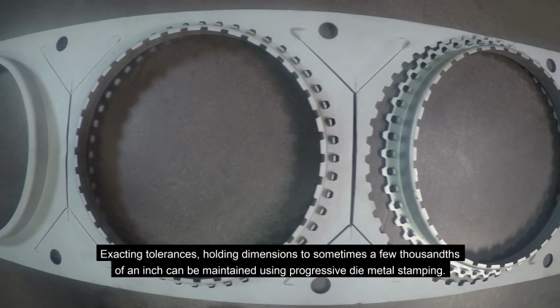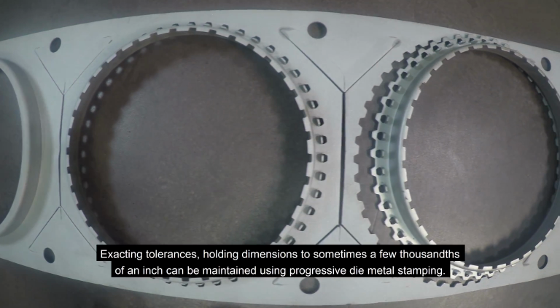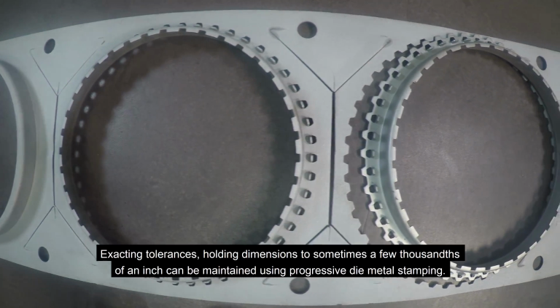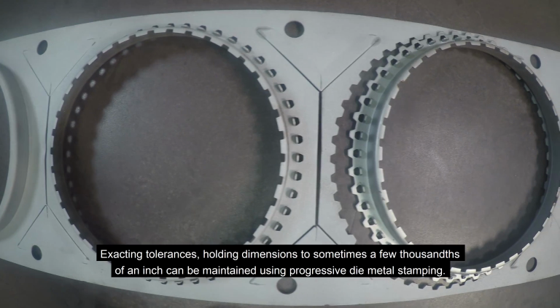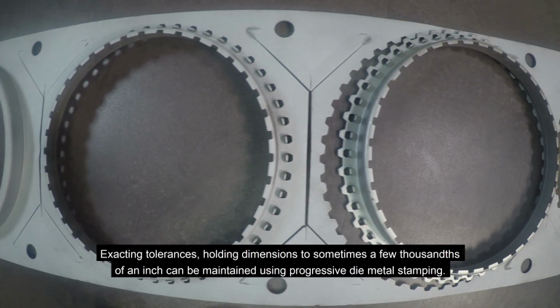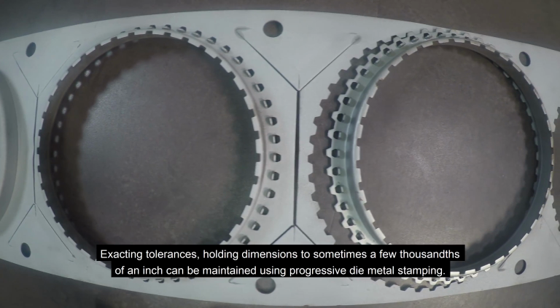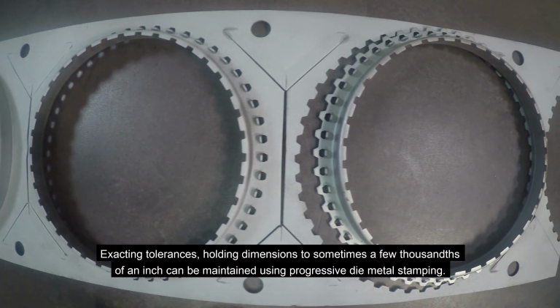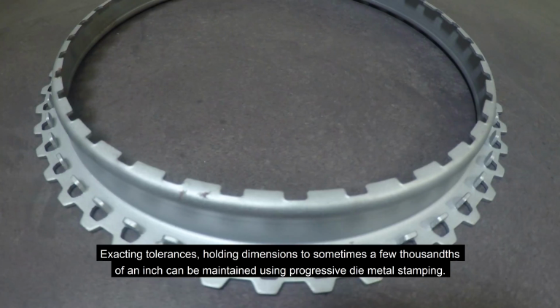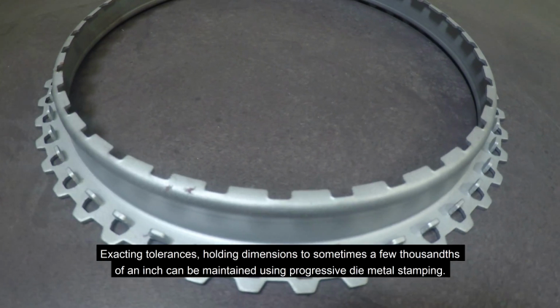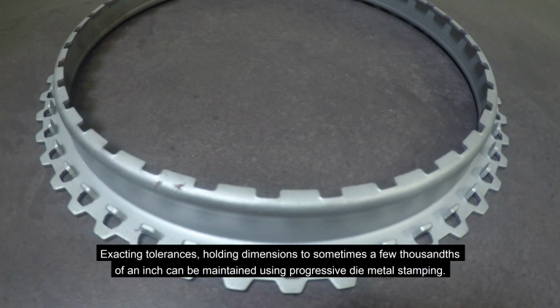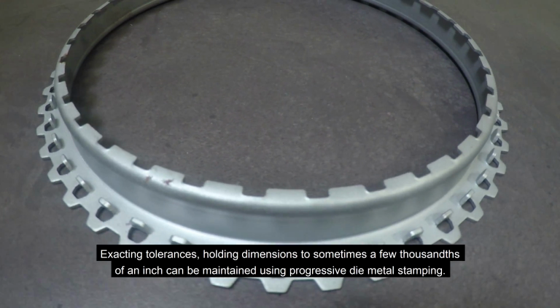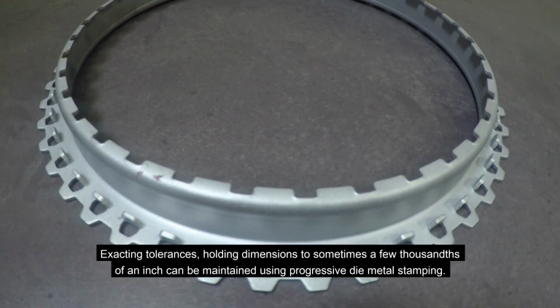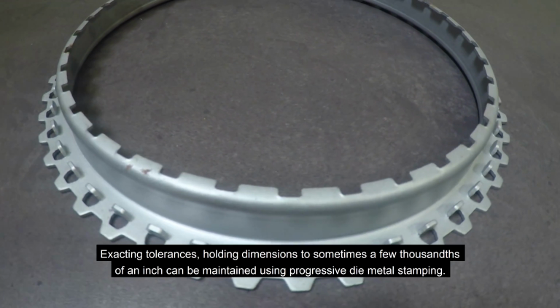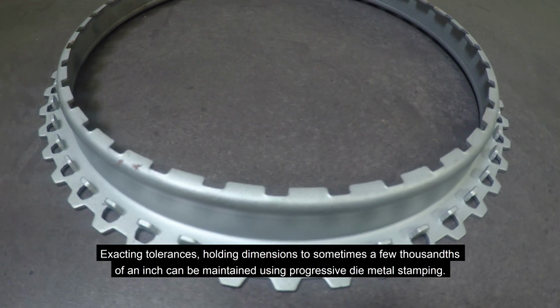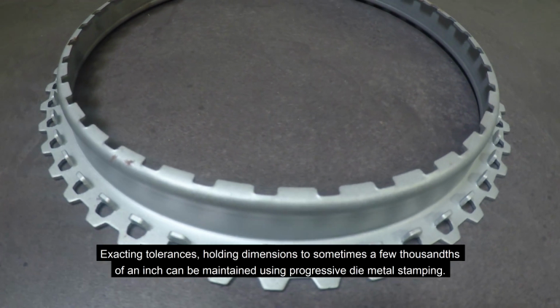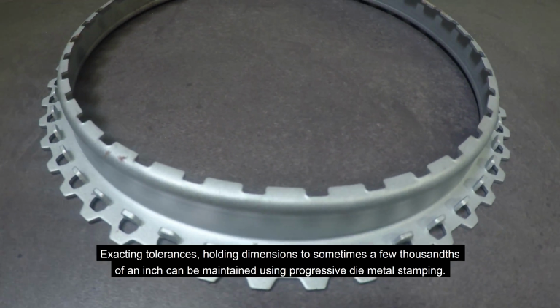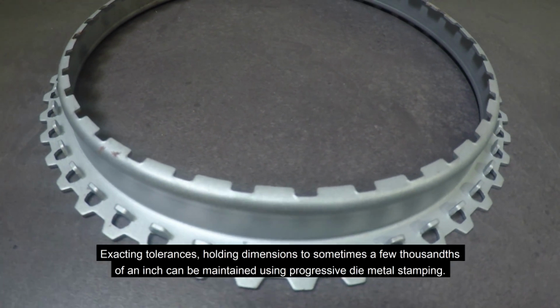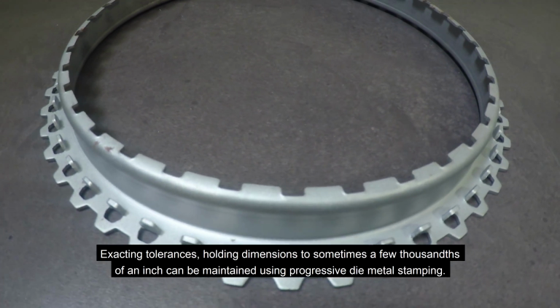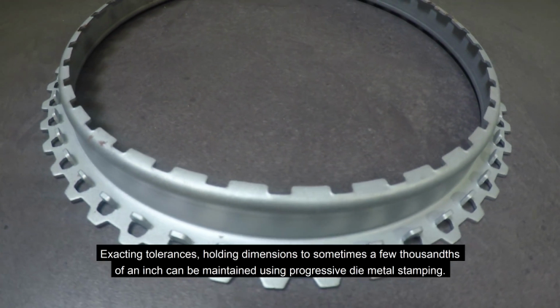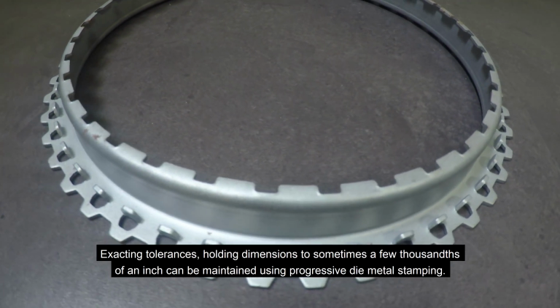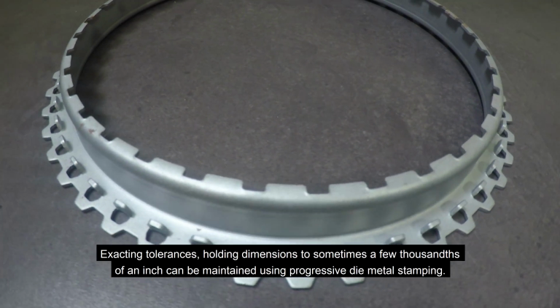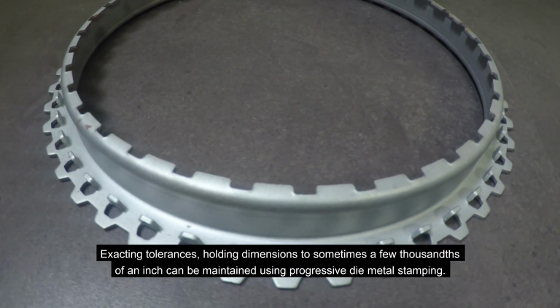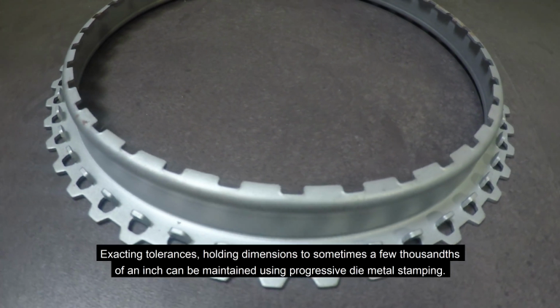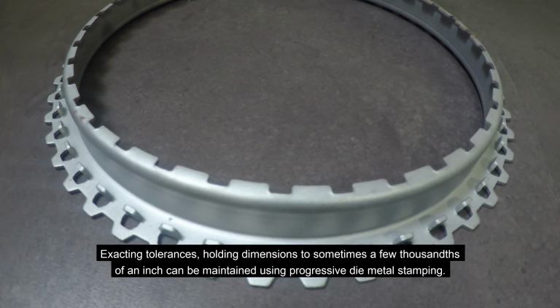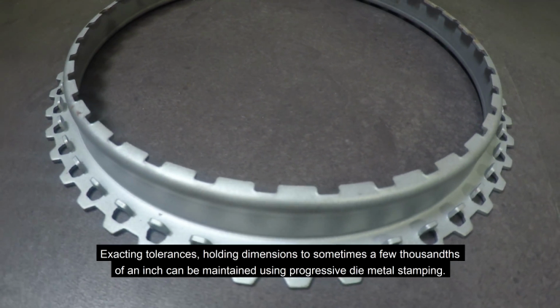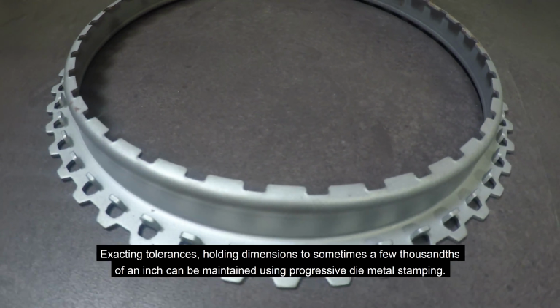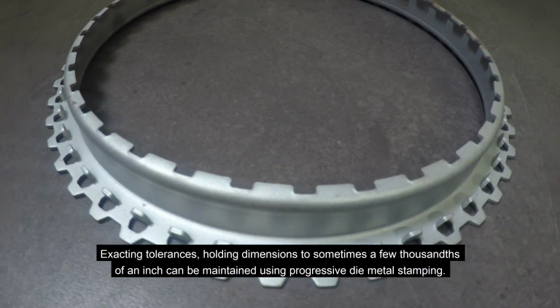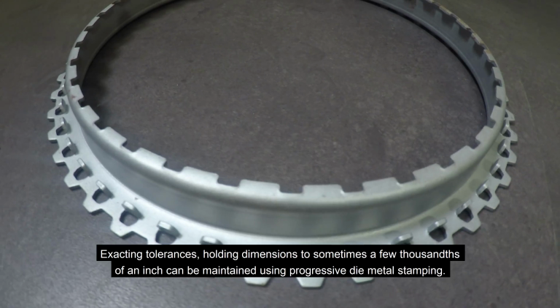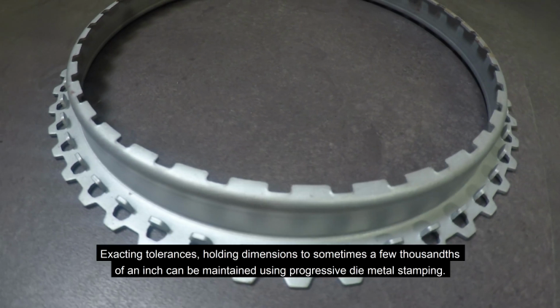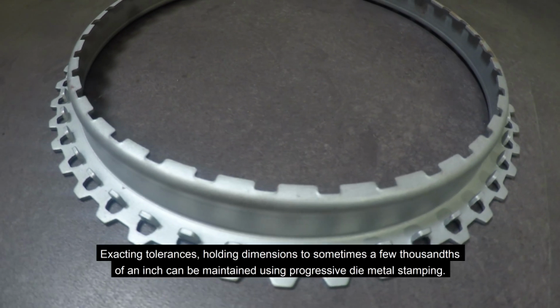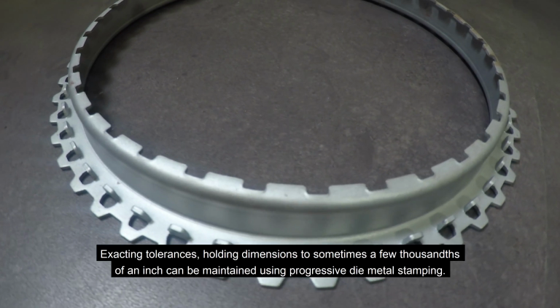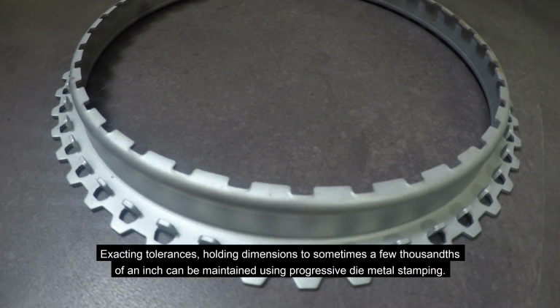Exacting tolerances — holding dimensions to sometimes a few thousandths of an inch — can be maintained using progressive die metal stamping.